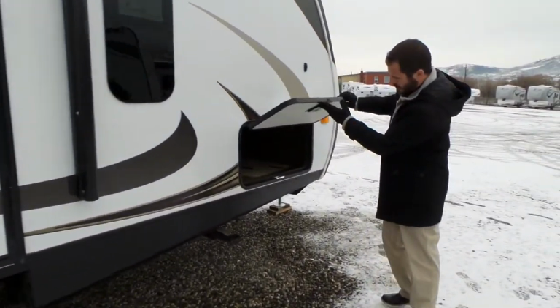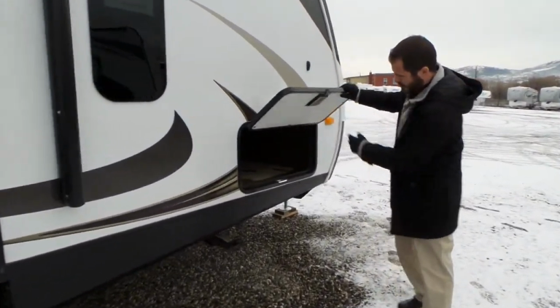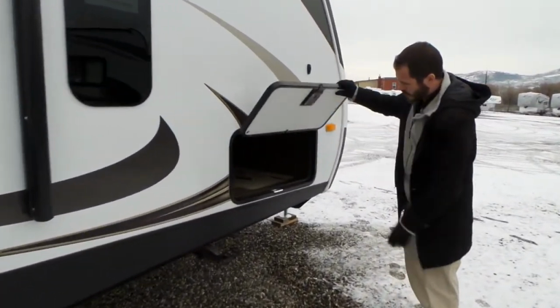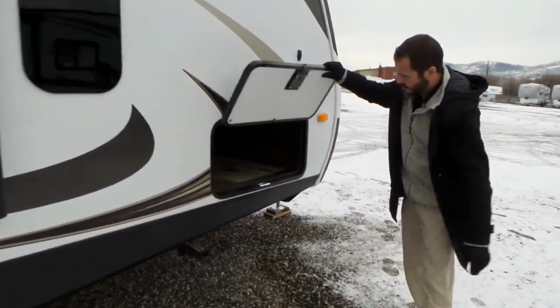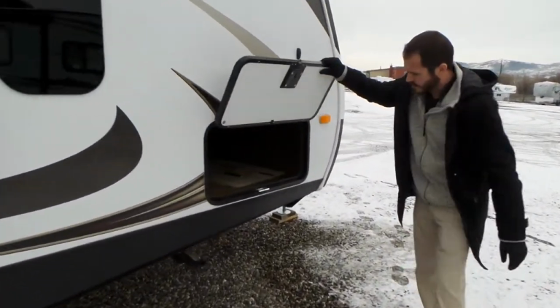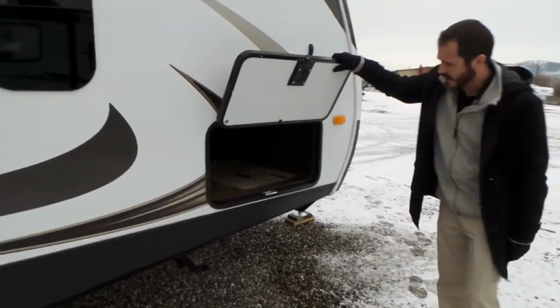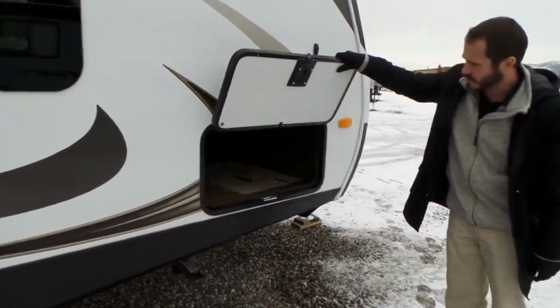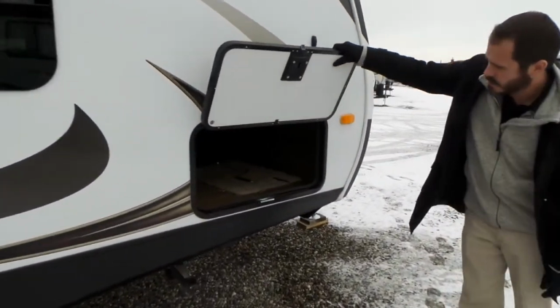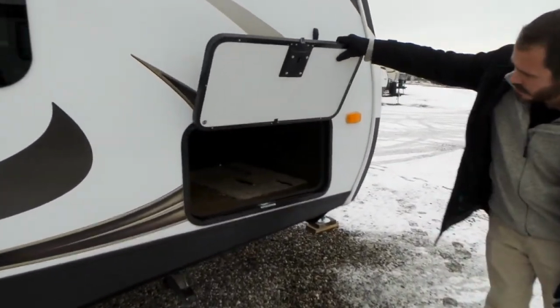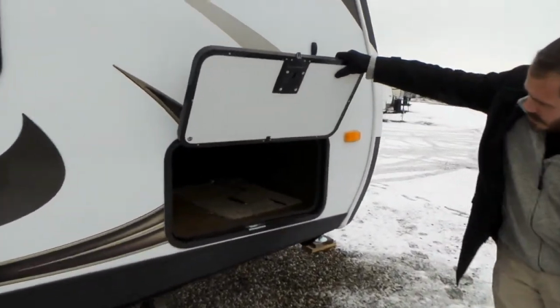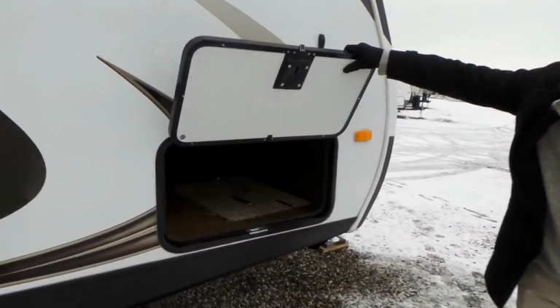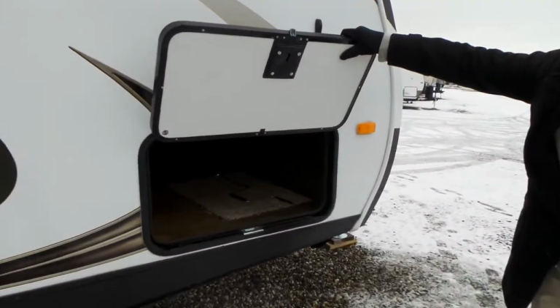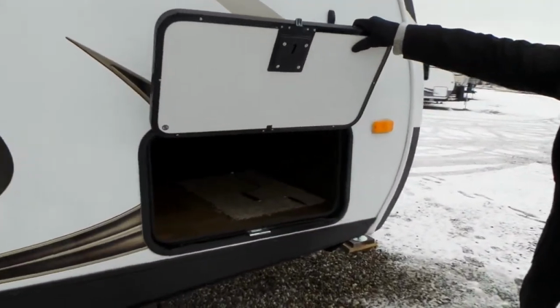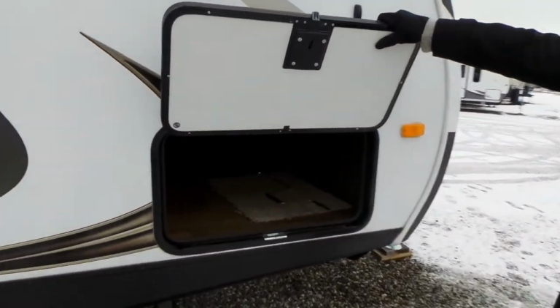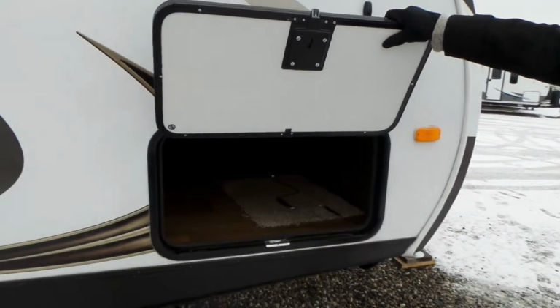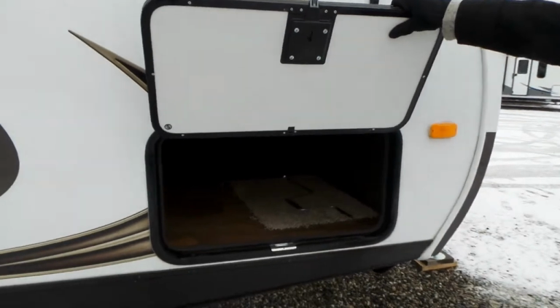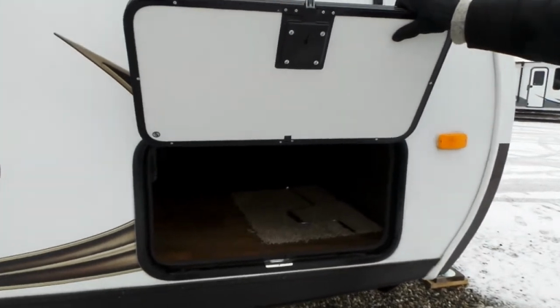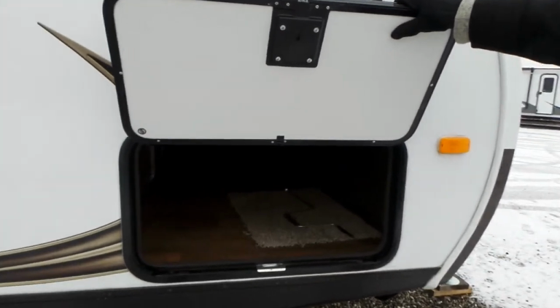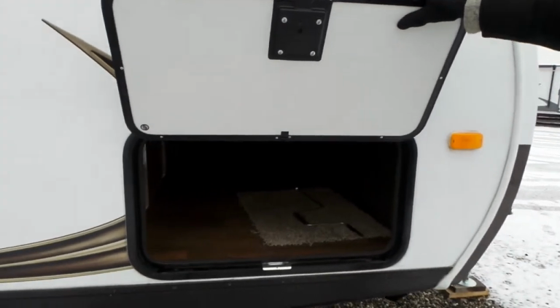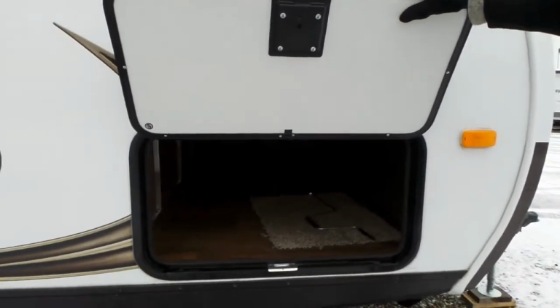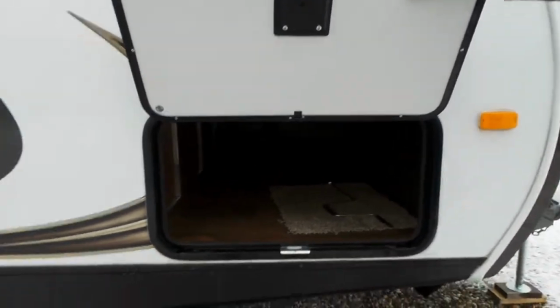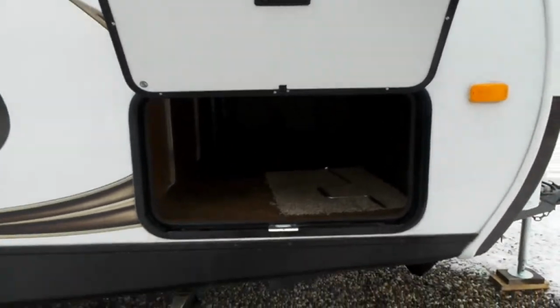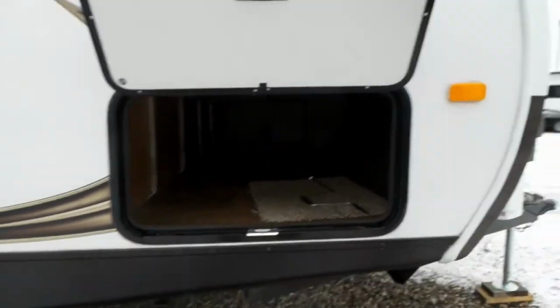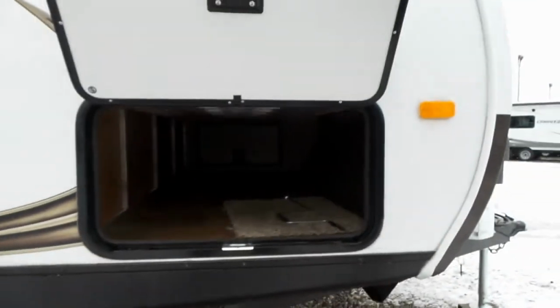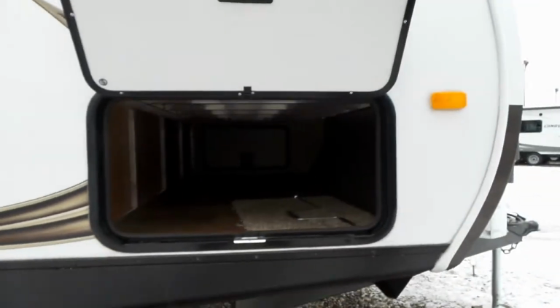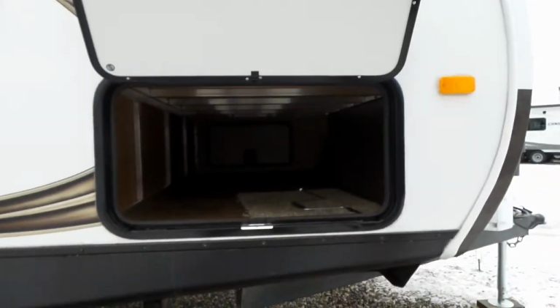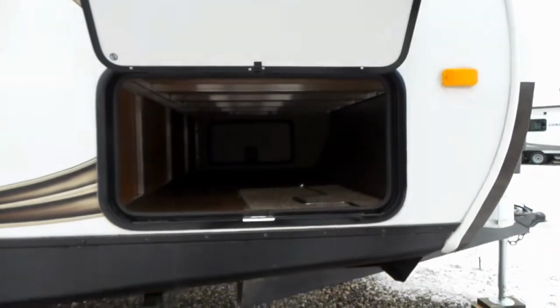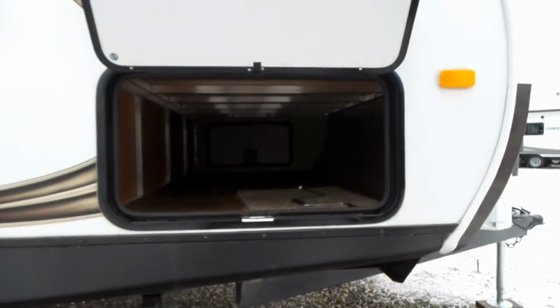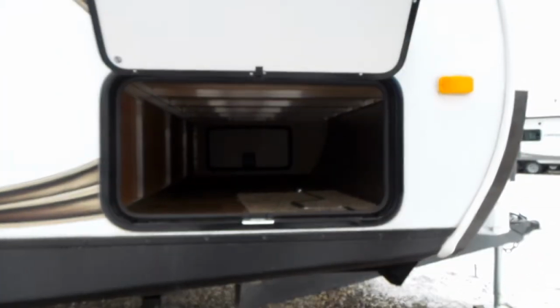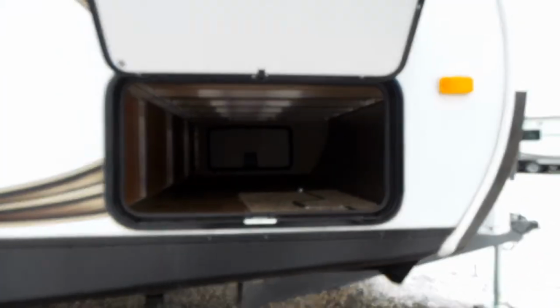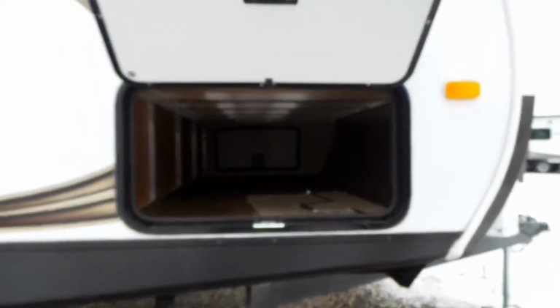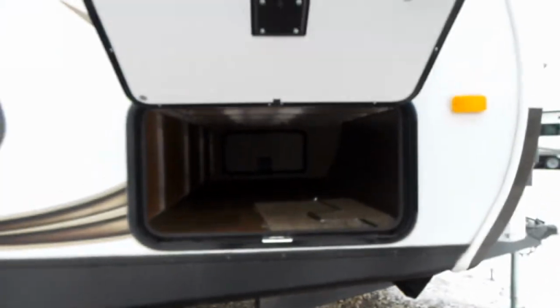Nice big pass-through storage area with slam latches. Power tongue jack.